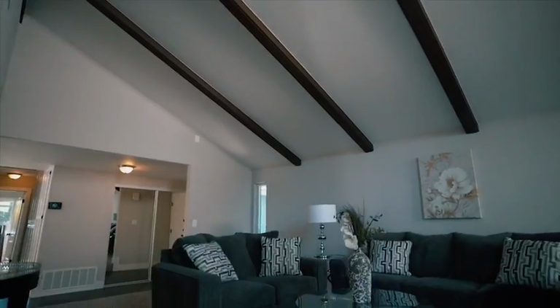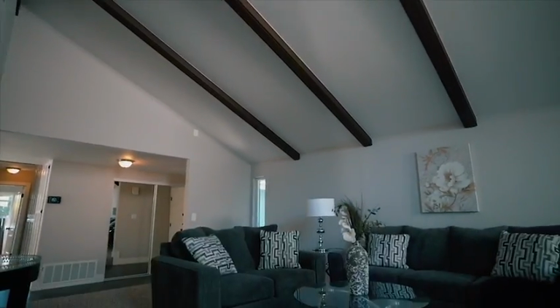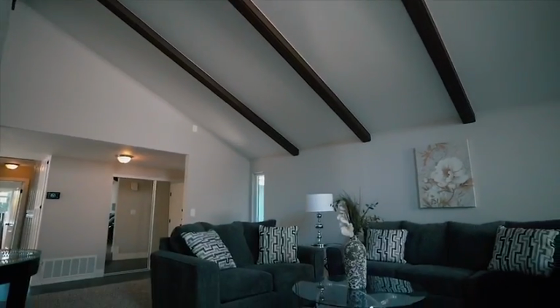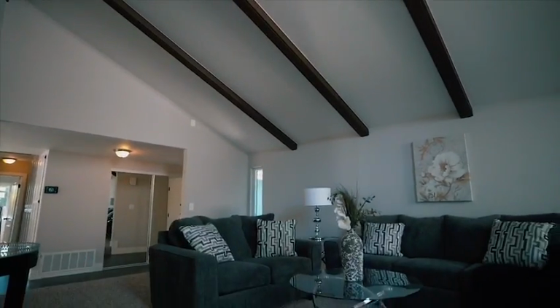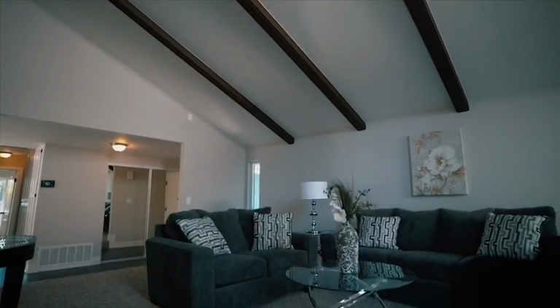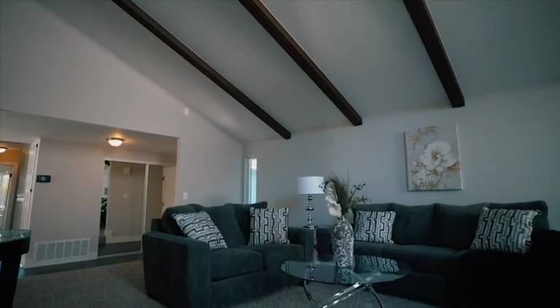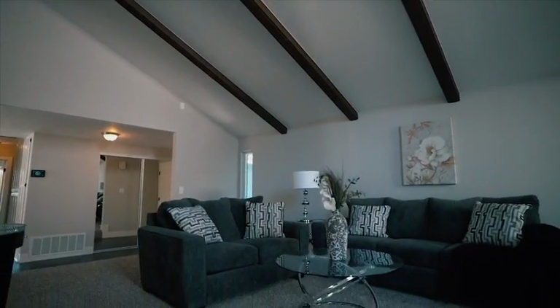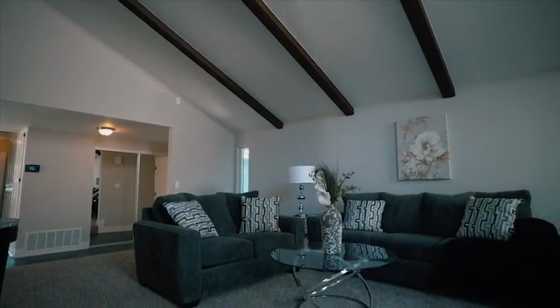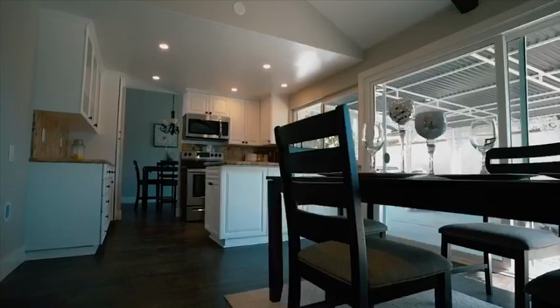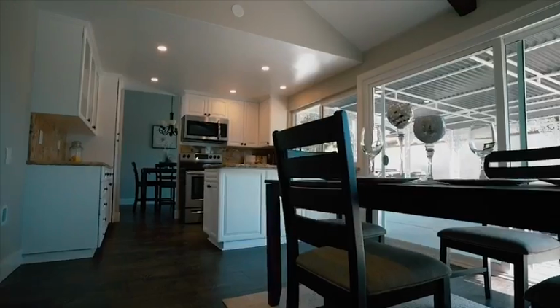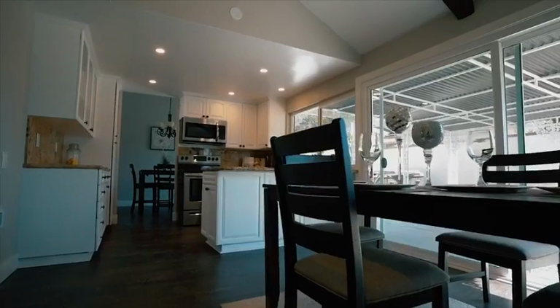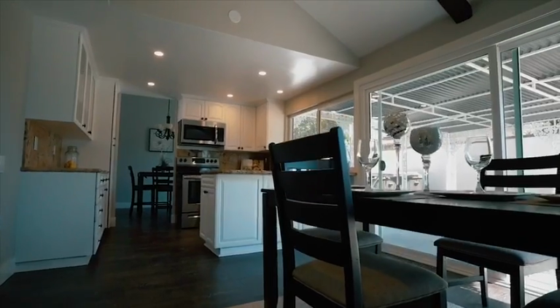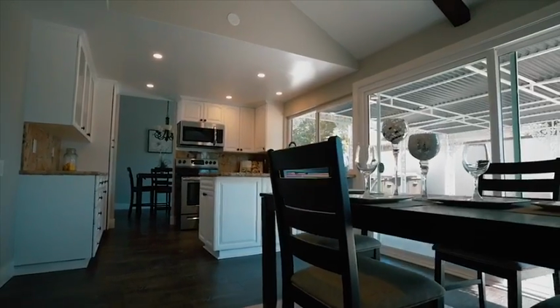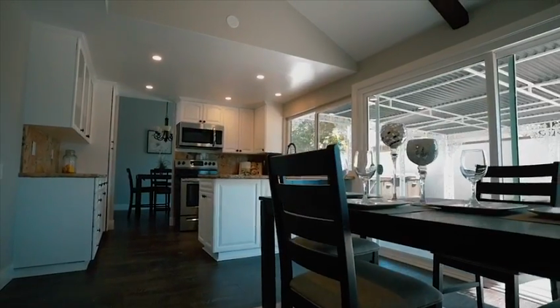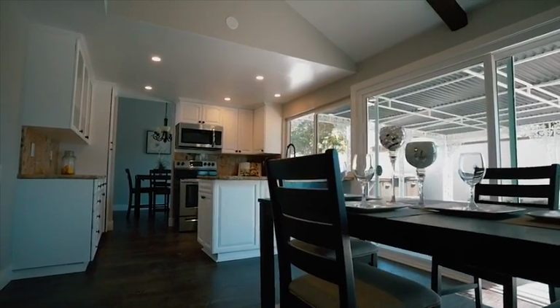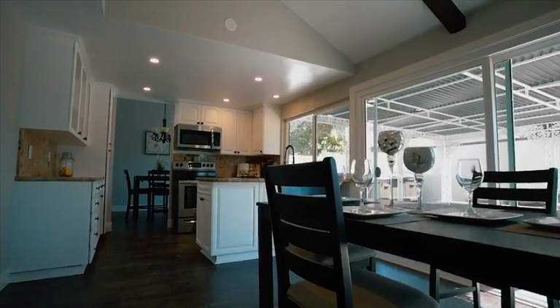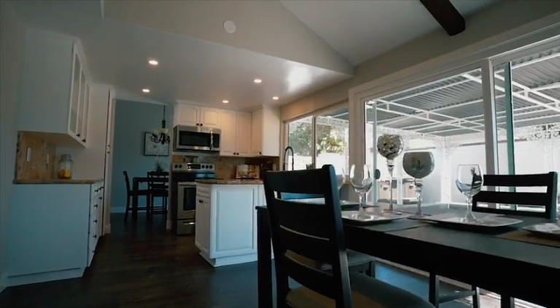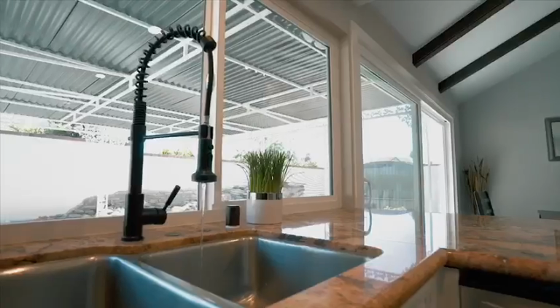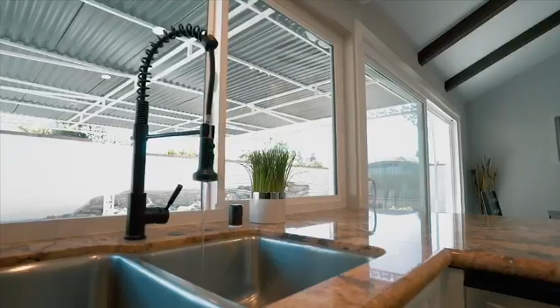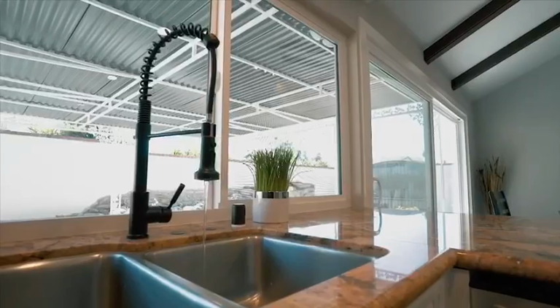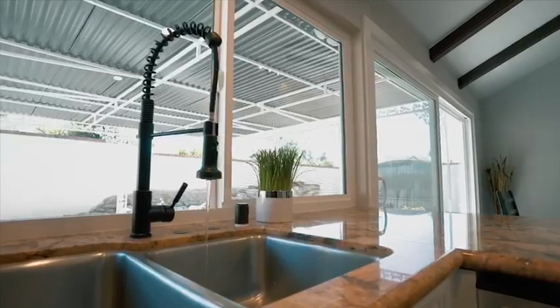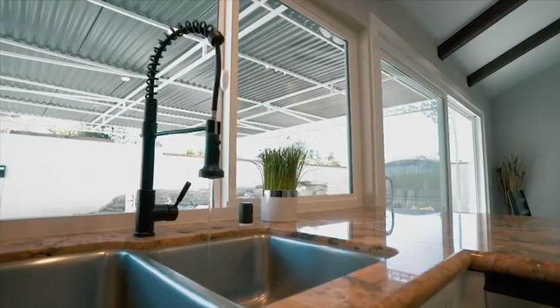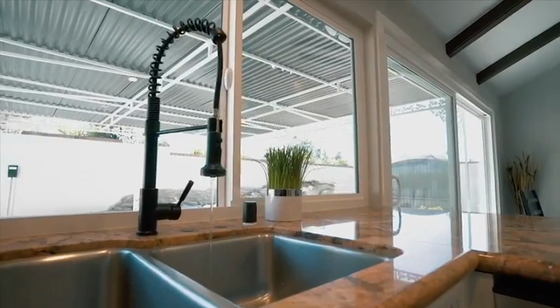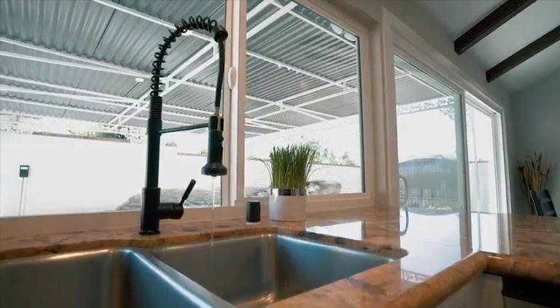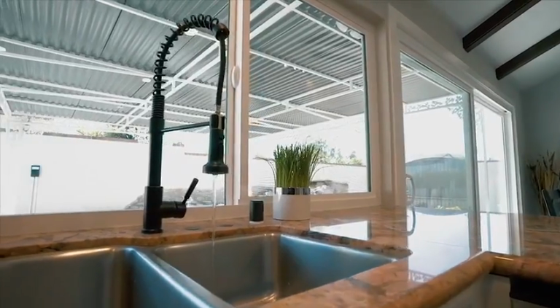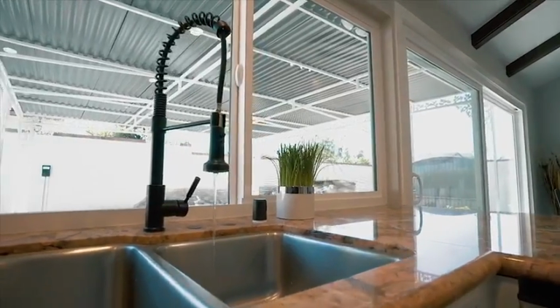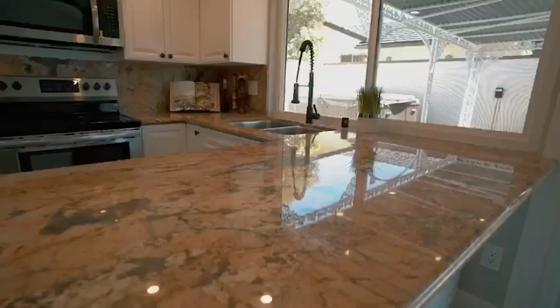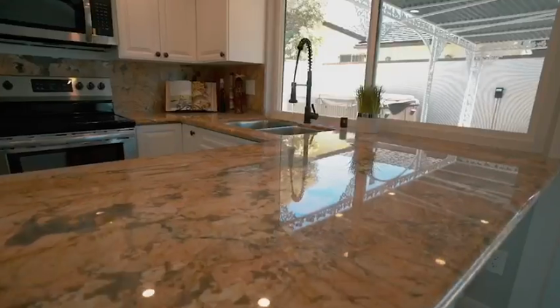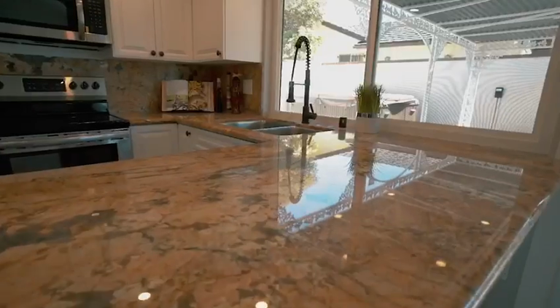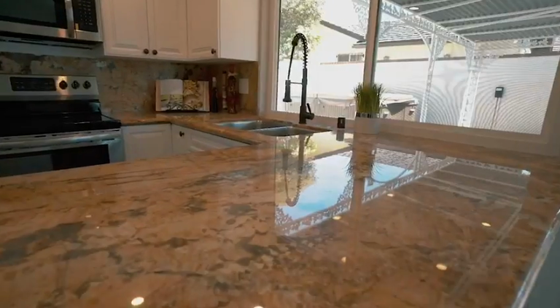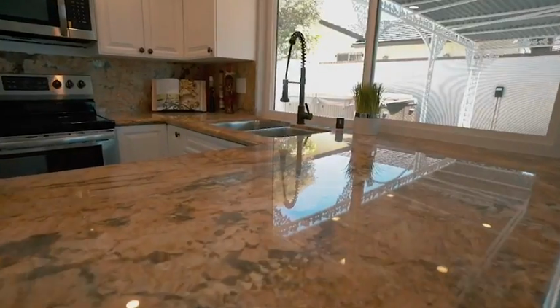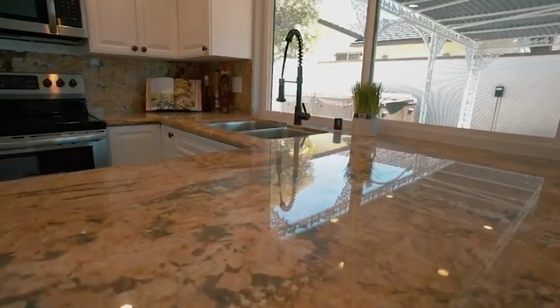Nicely renovated open concept kitchen with brand new stainless steel appliances and granite countertops.